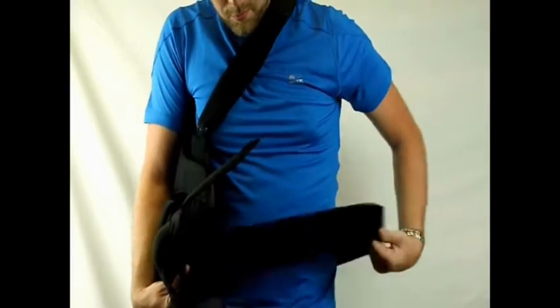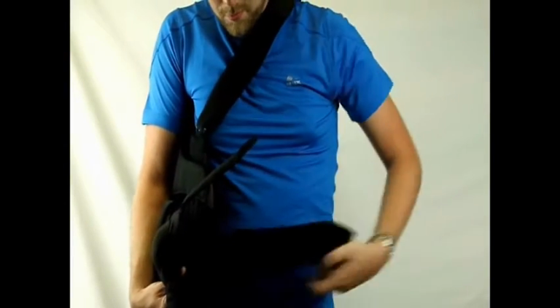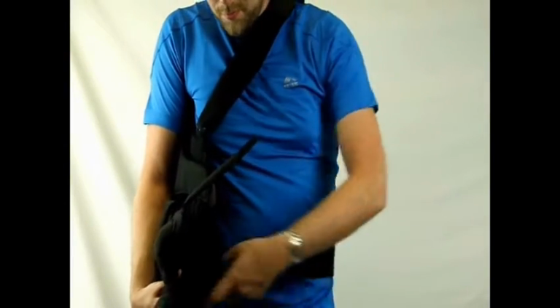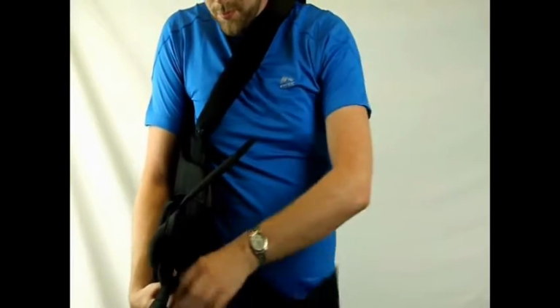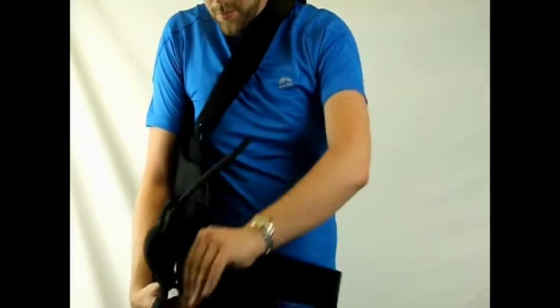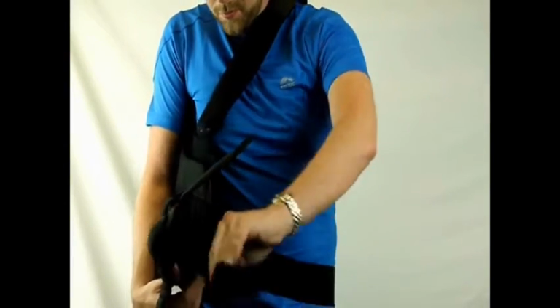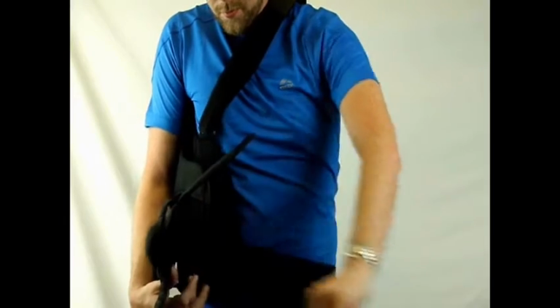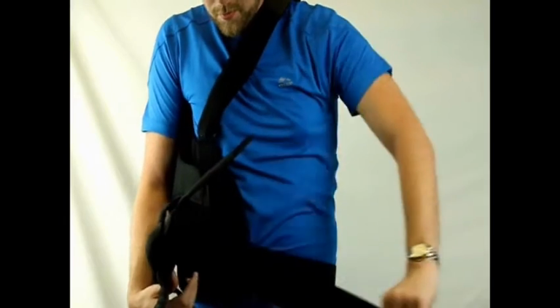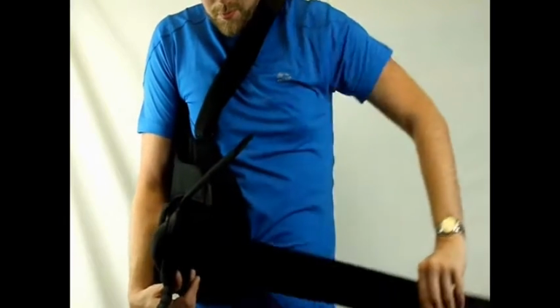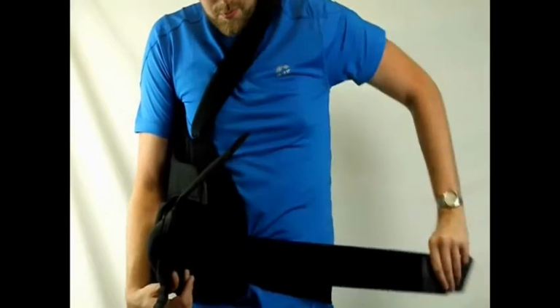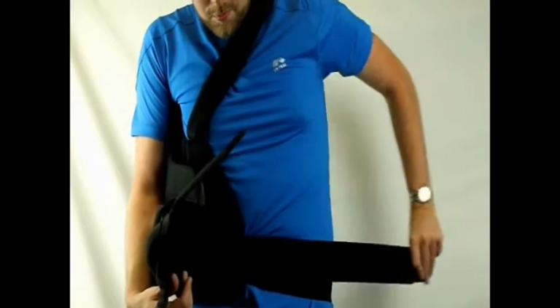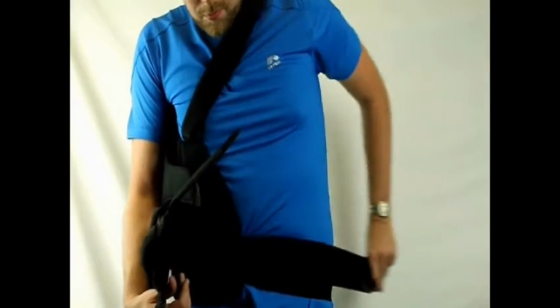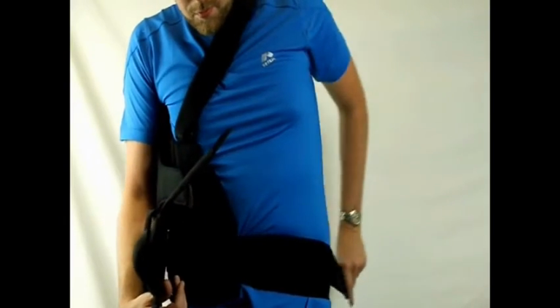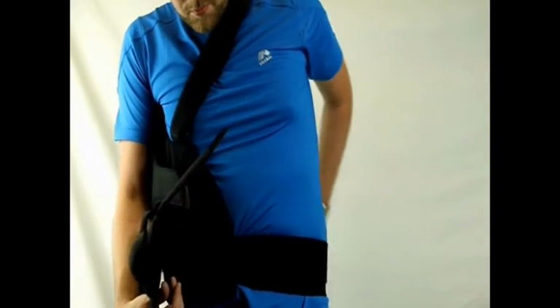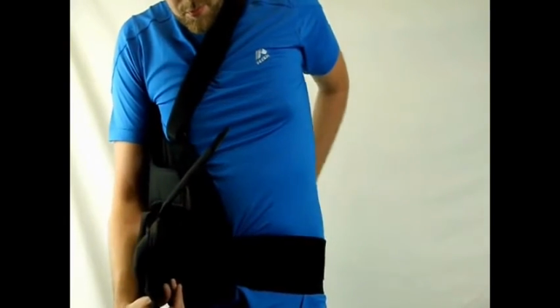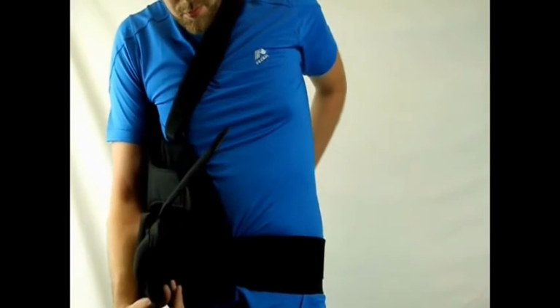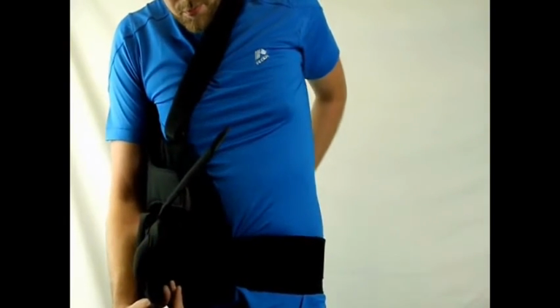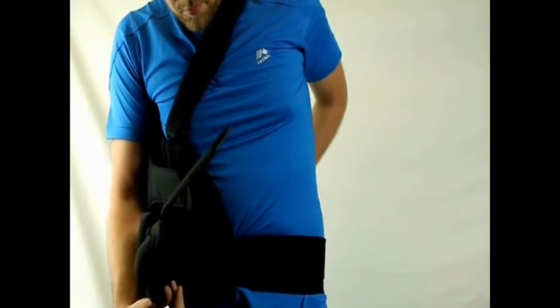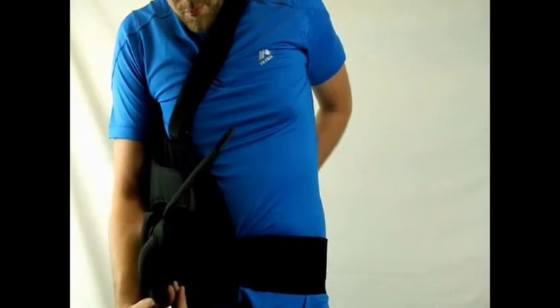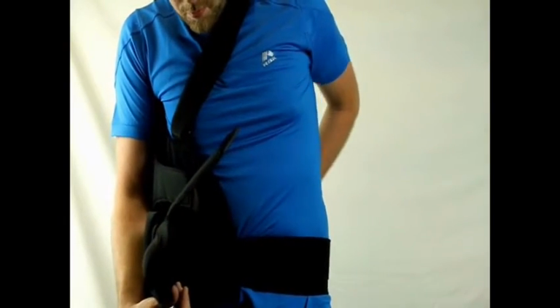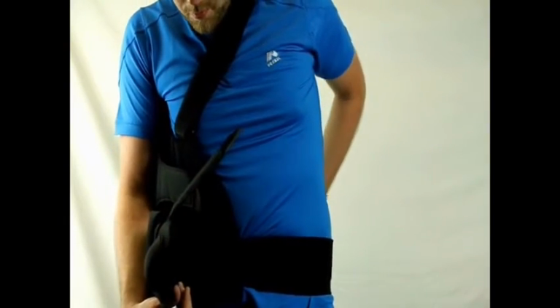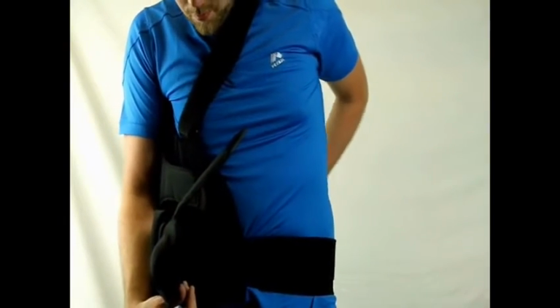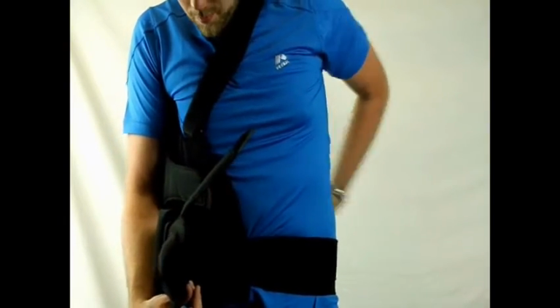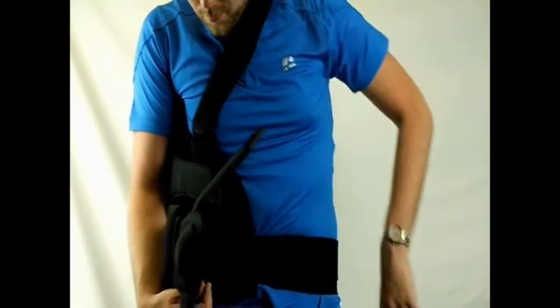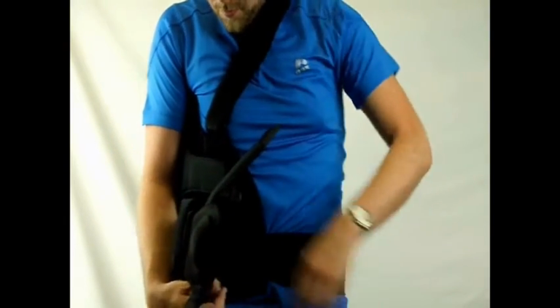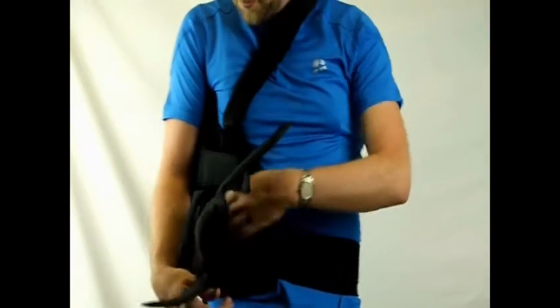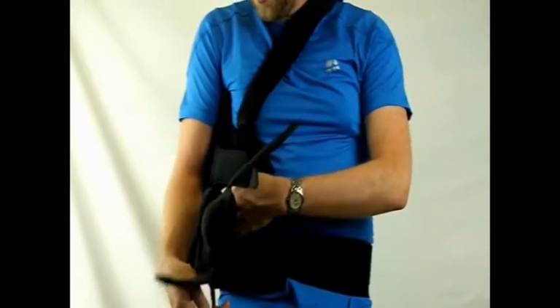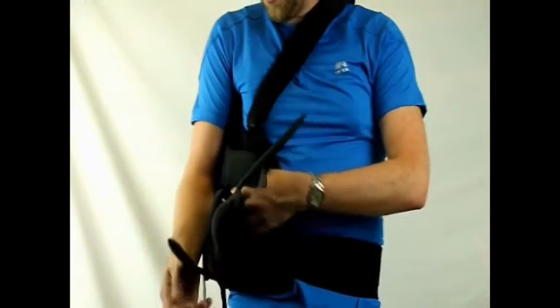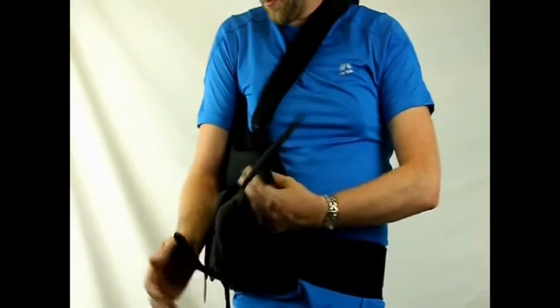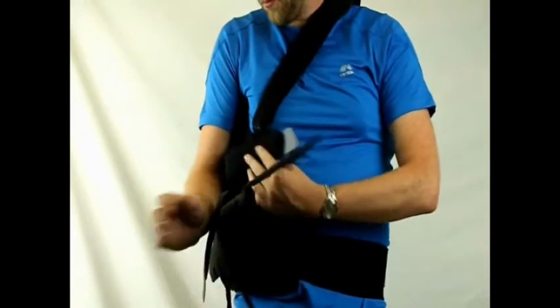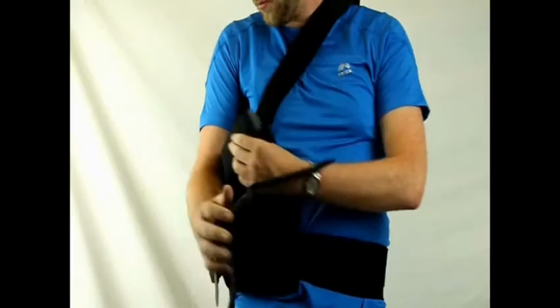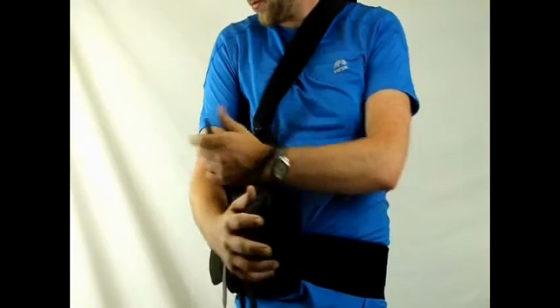This device comes ready for right arm abduction, and in a moment we'll show you how to prepare it for abduction on the left arm.